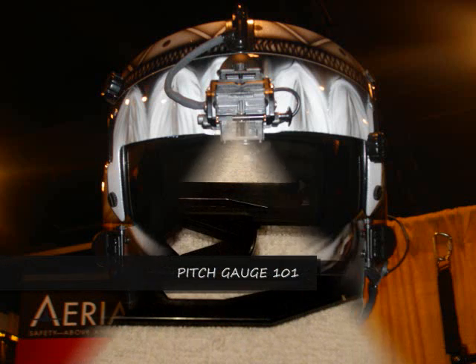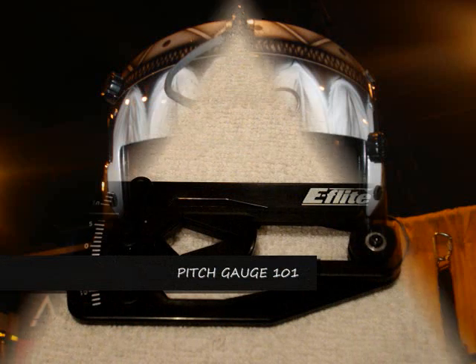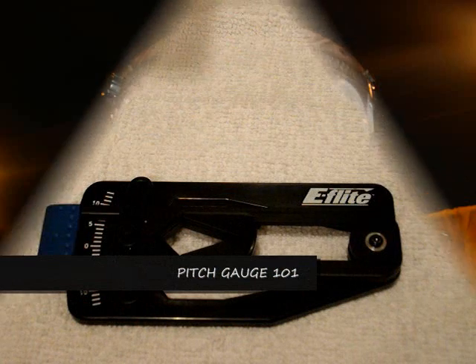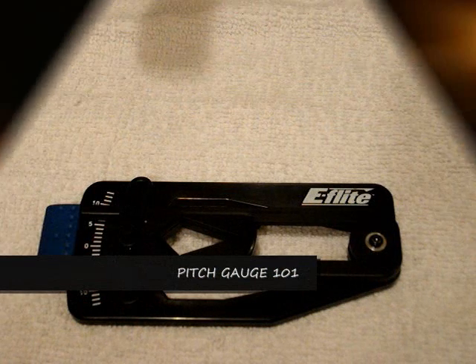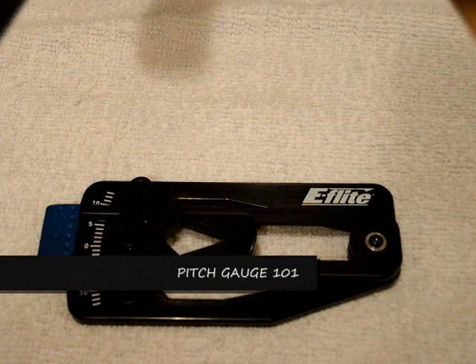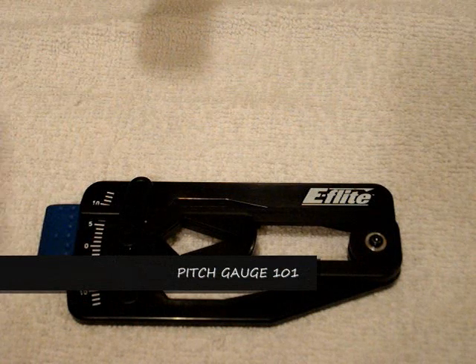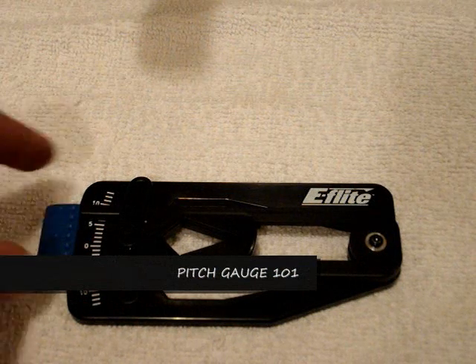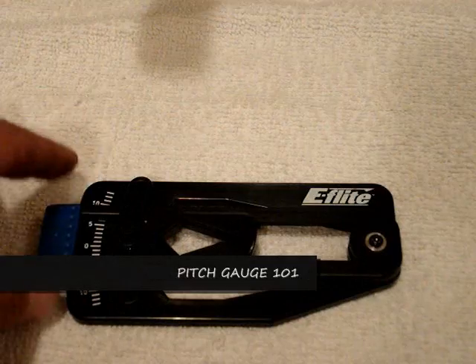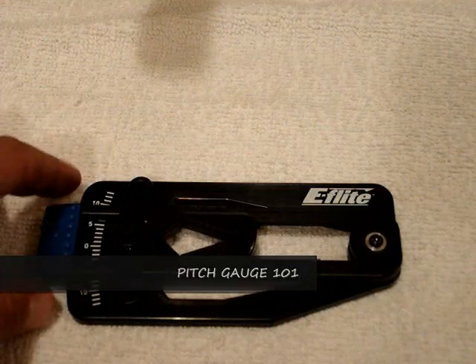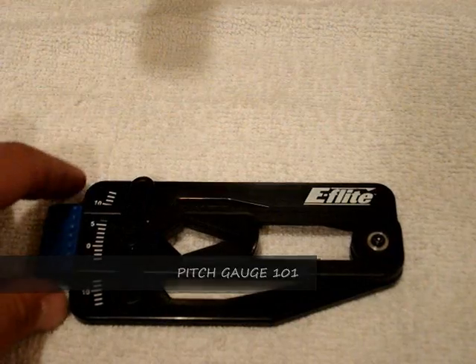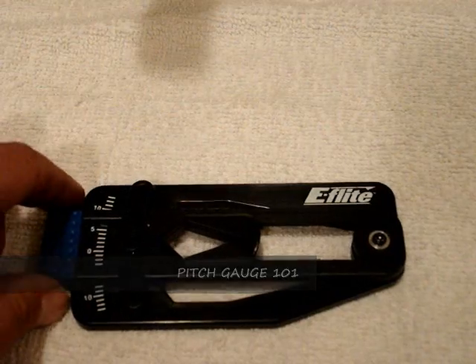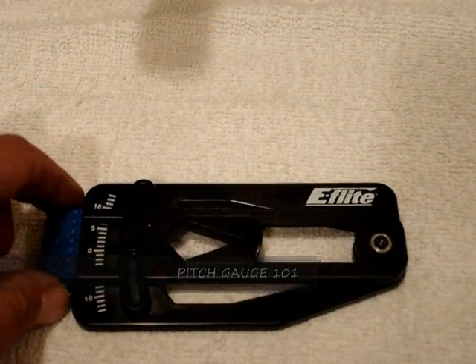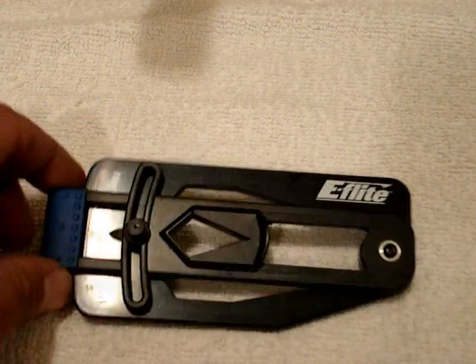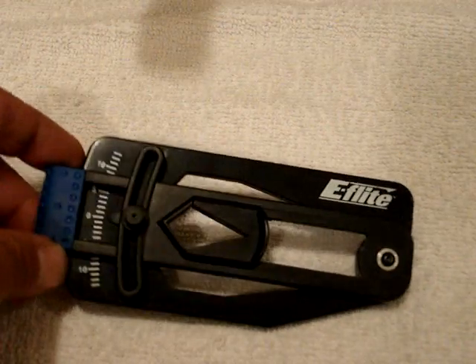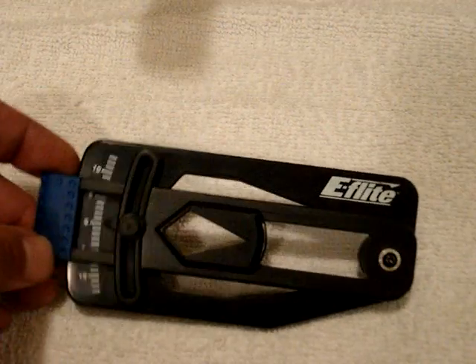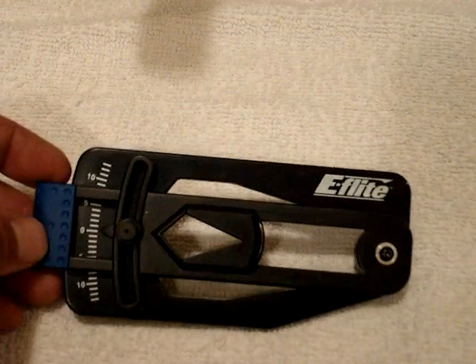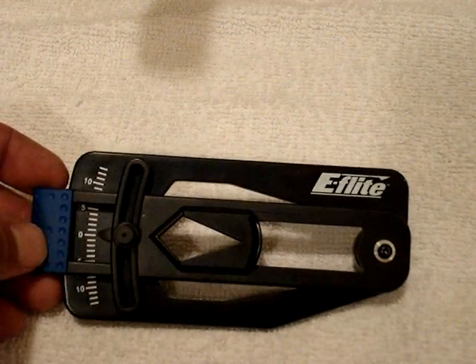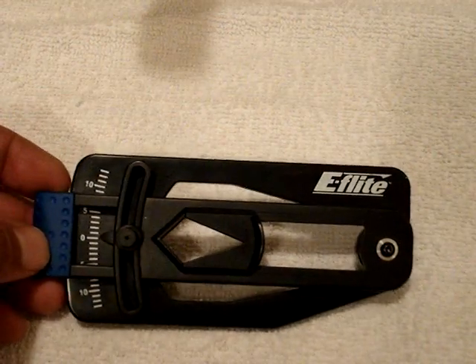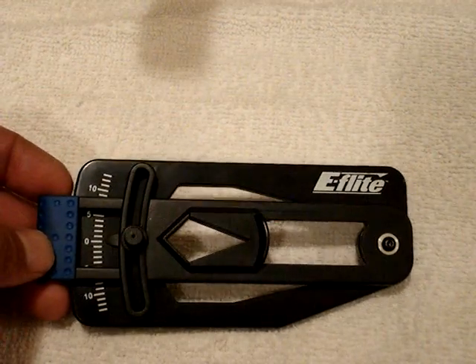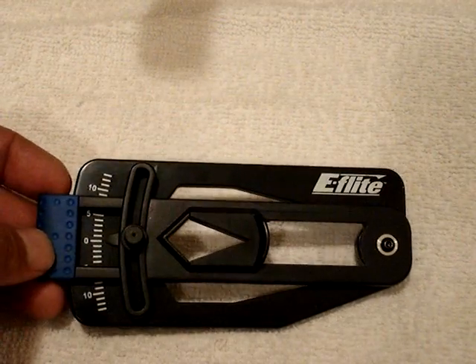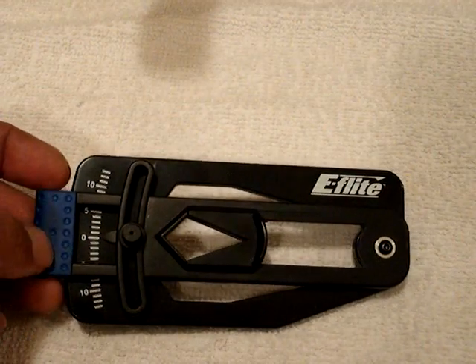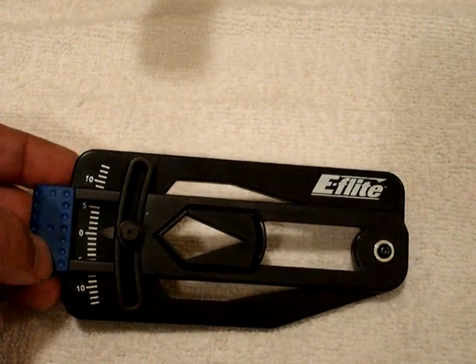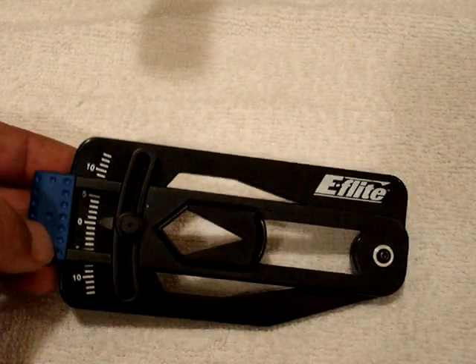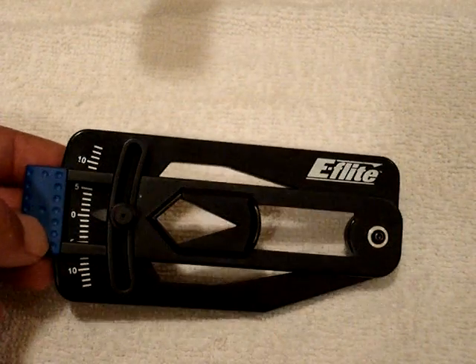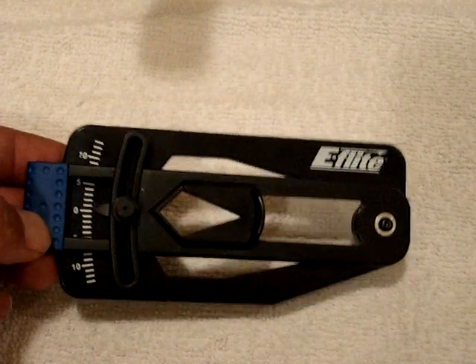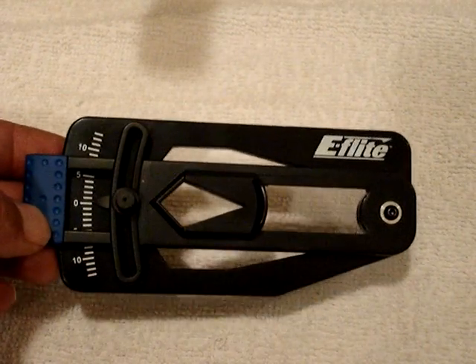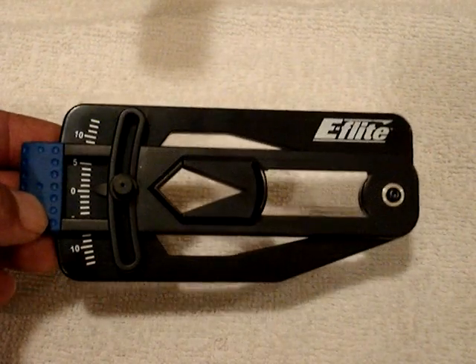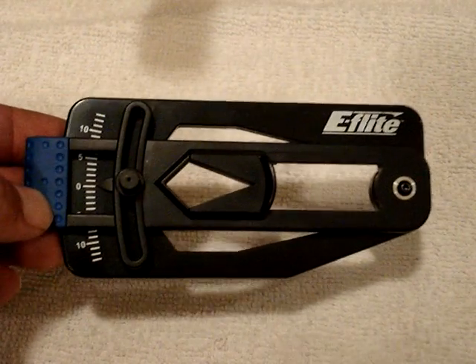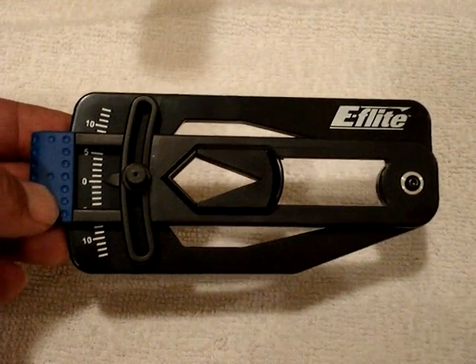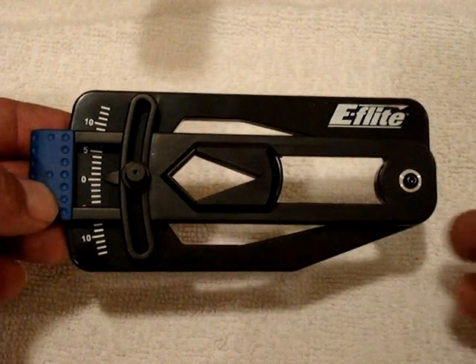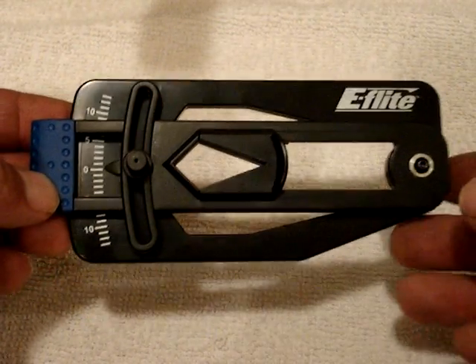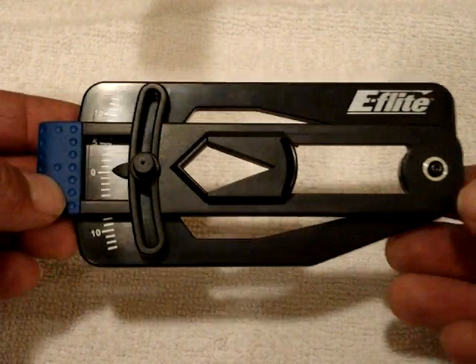Hello, I'm Sokol, and I'll be going over how to properly use your pitch gauge. Alright, let's go over the different parts.